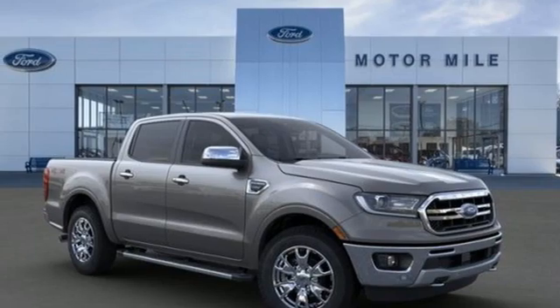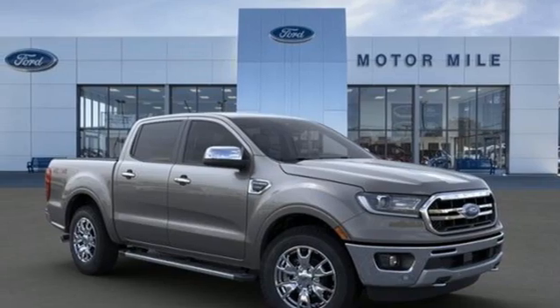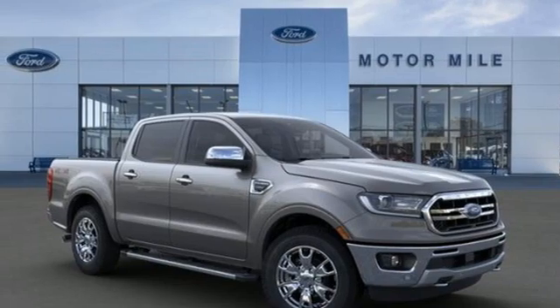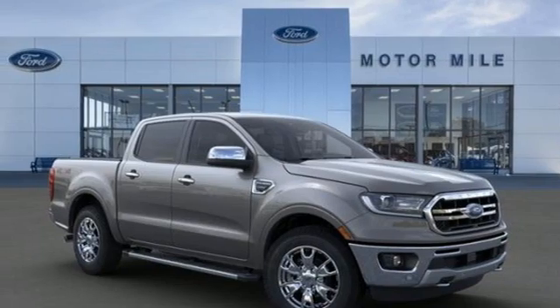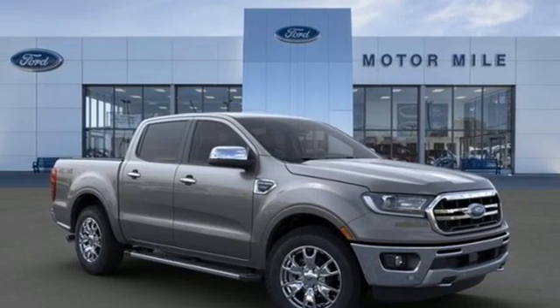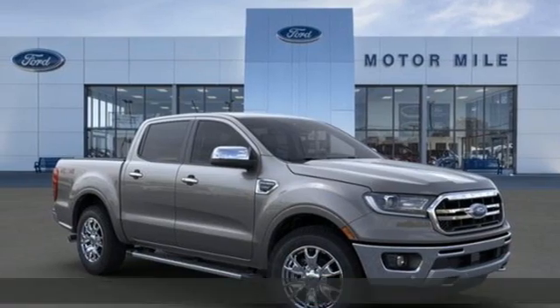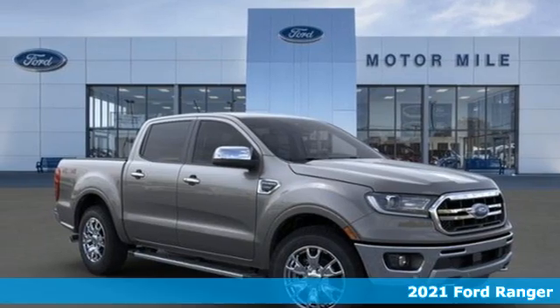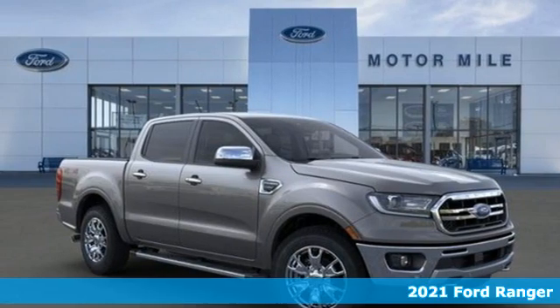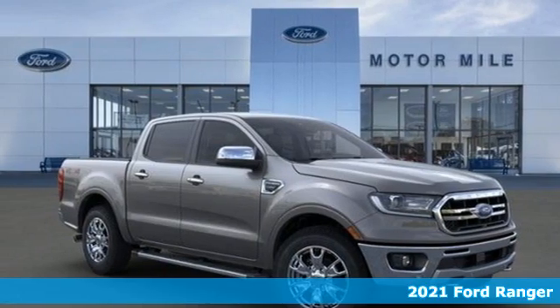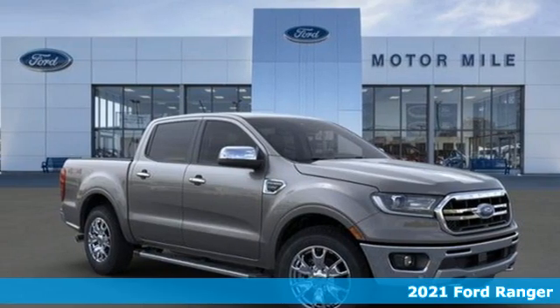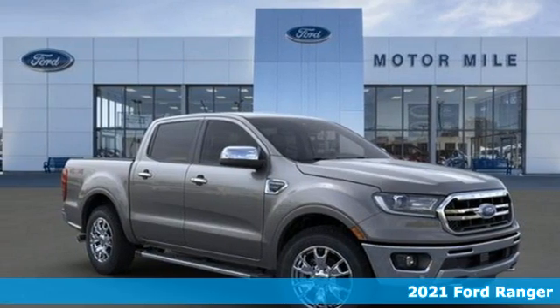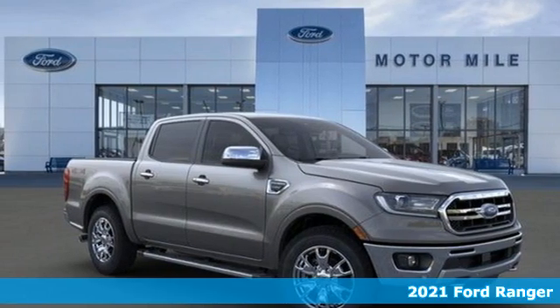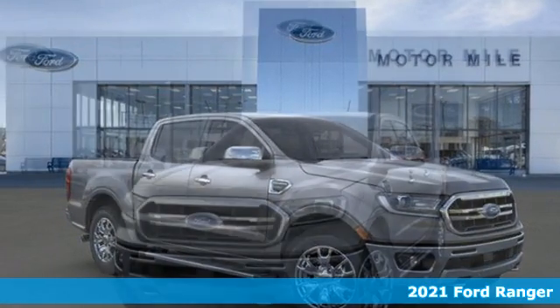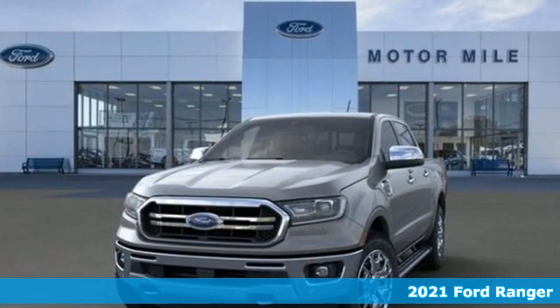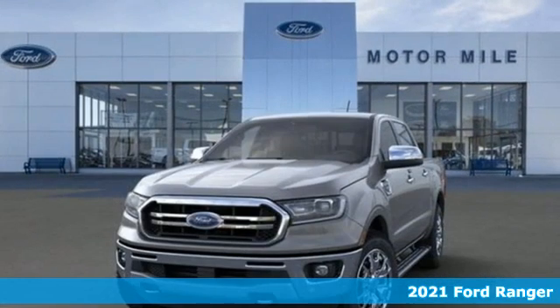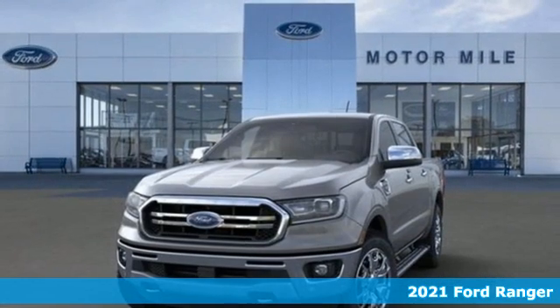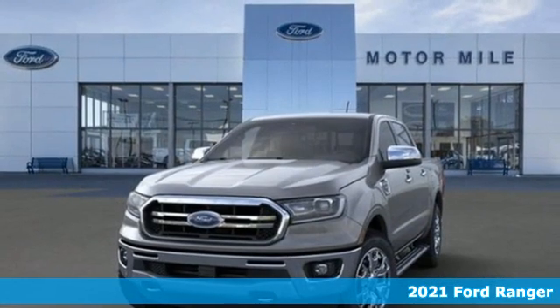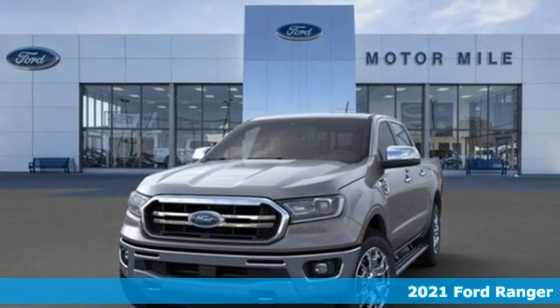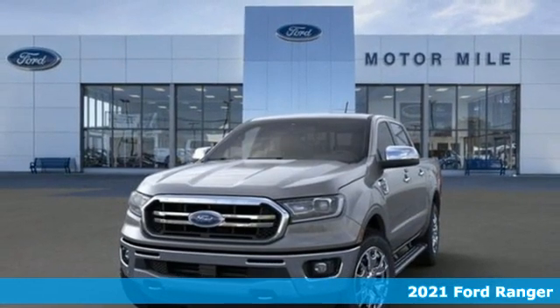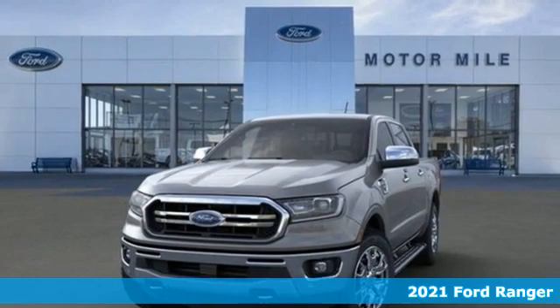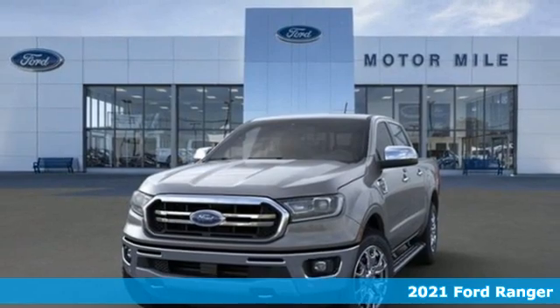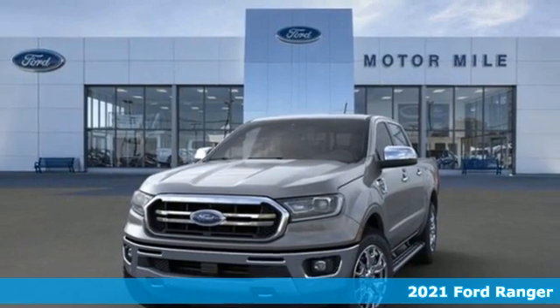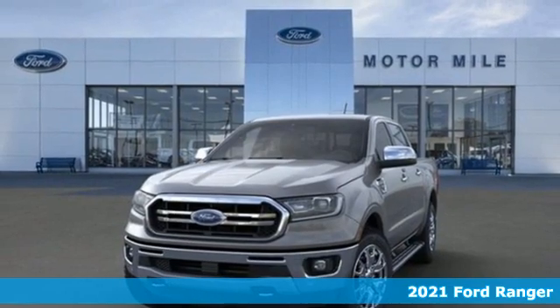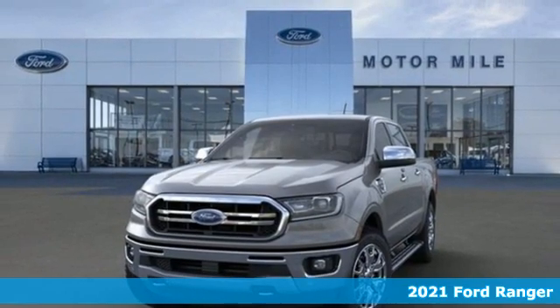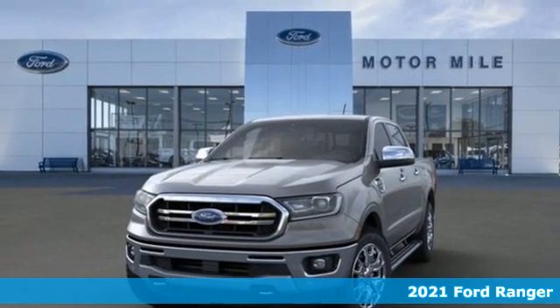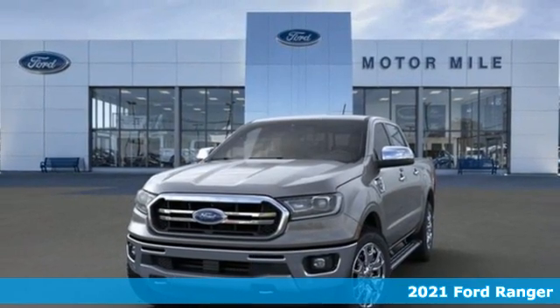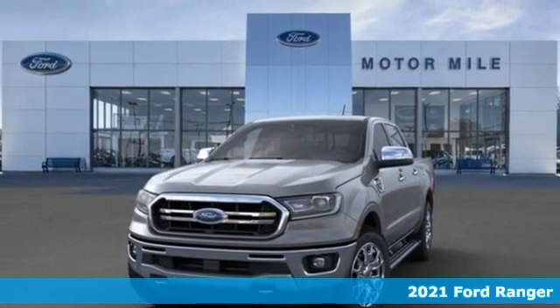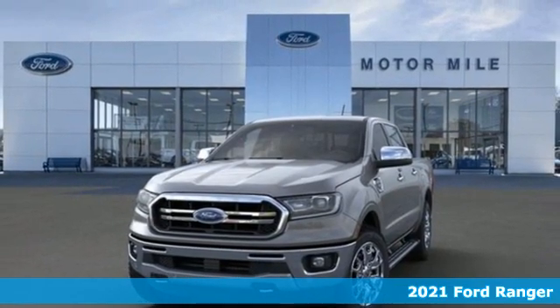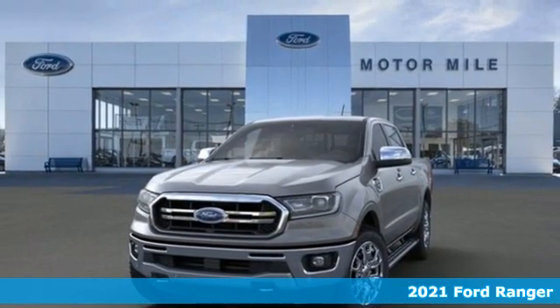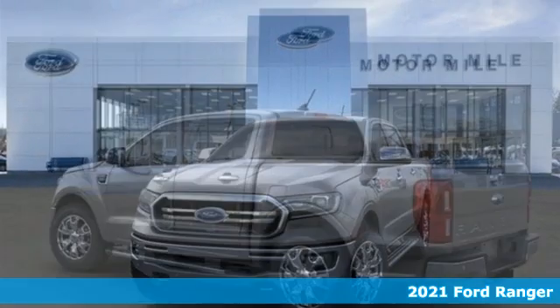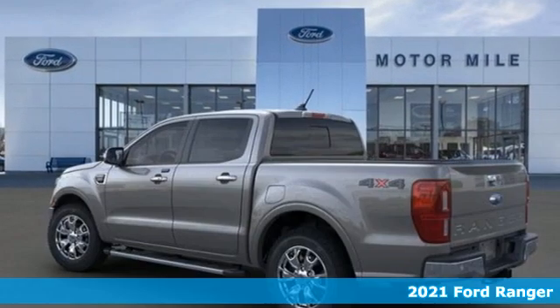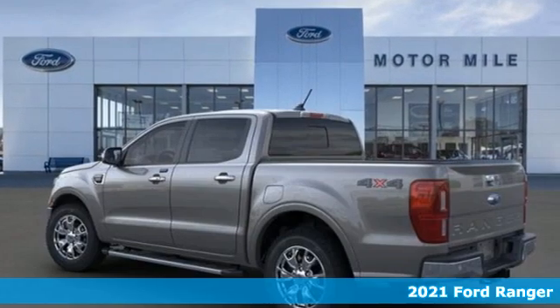Here's a new 2021 Ford Ranger. Cruise through streams, hit dunes, and climb rocks in this capable pickup.